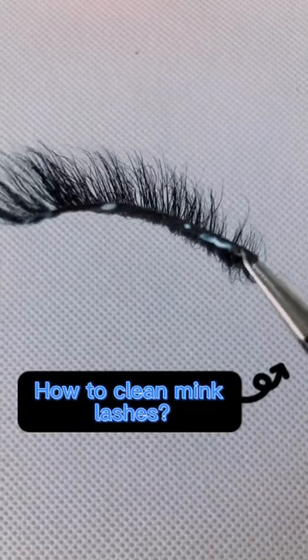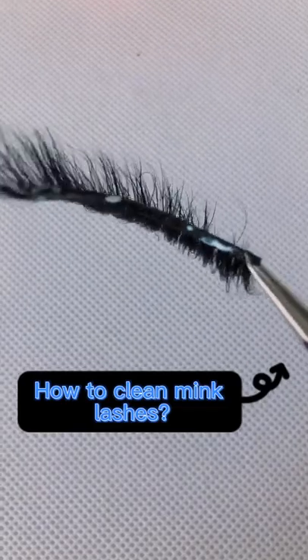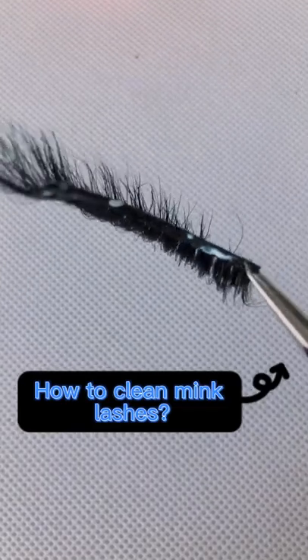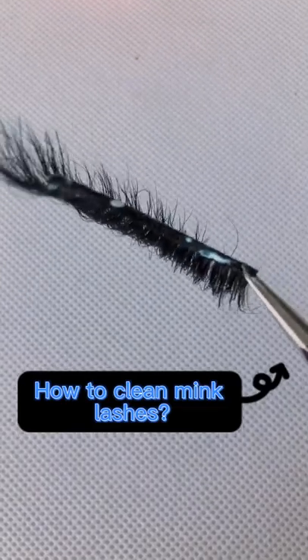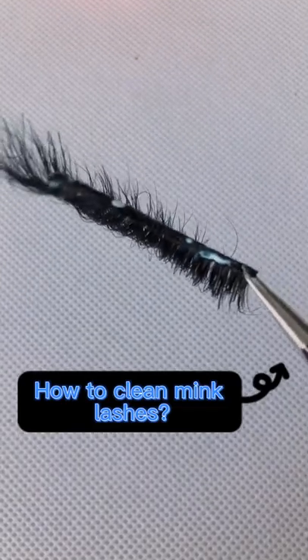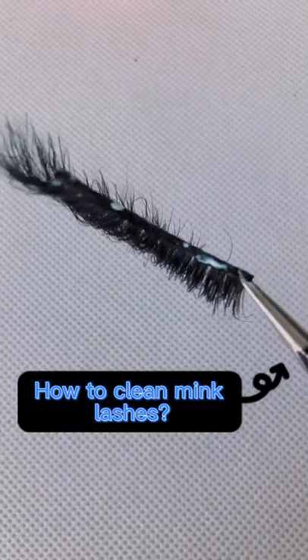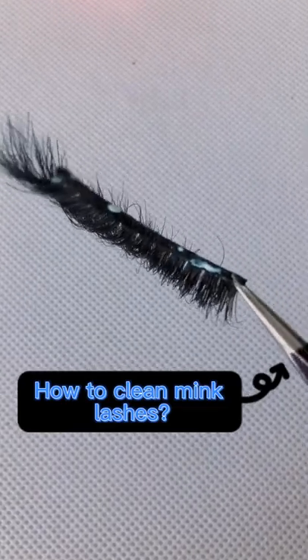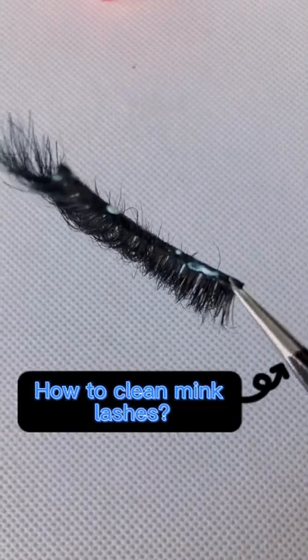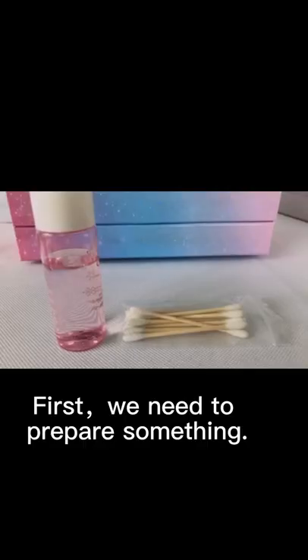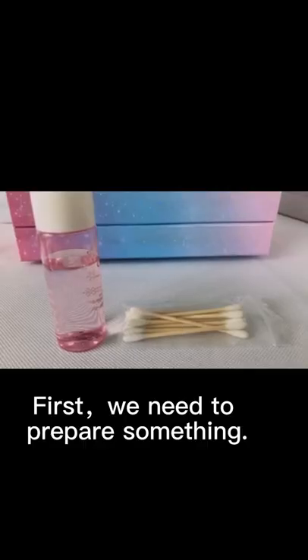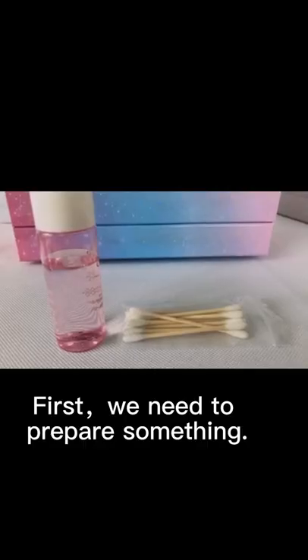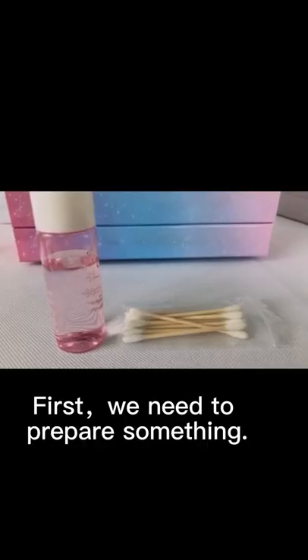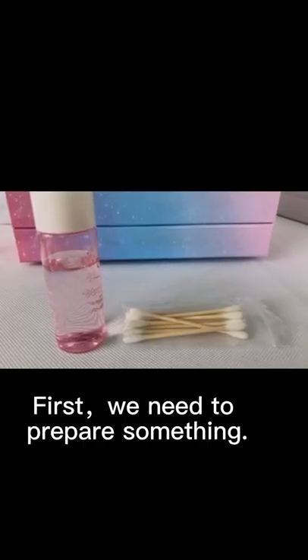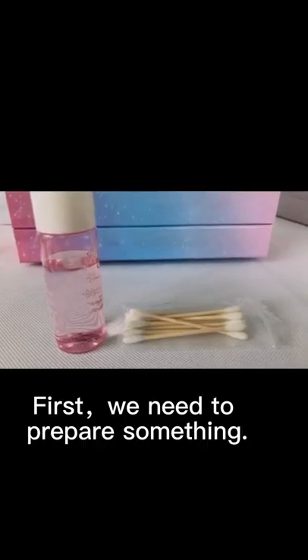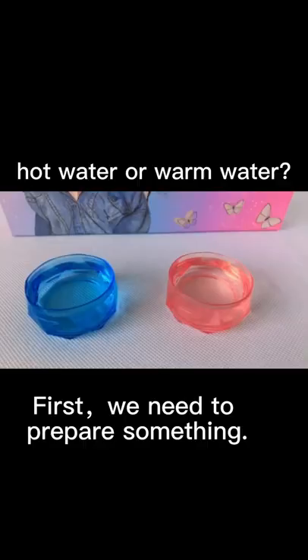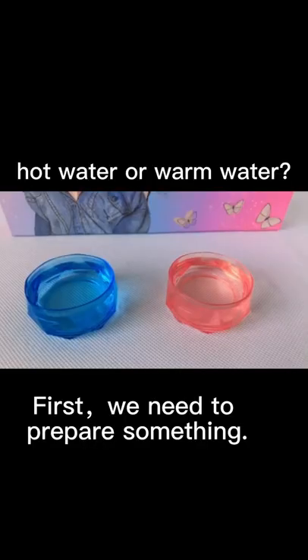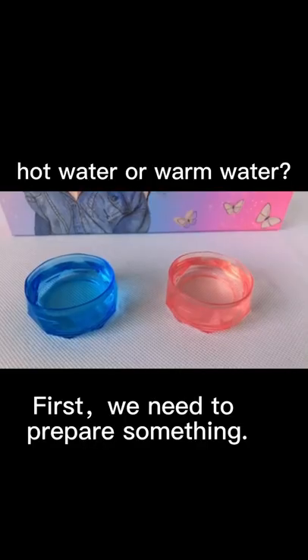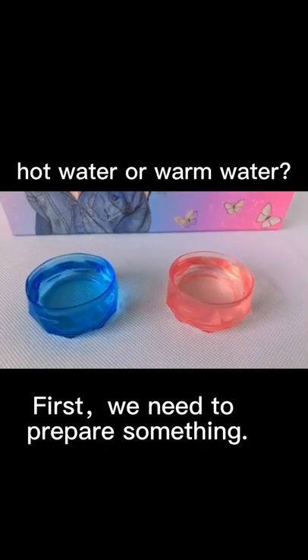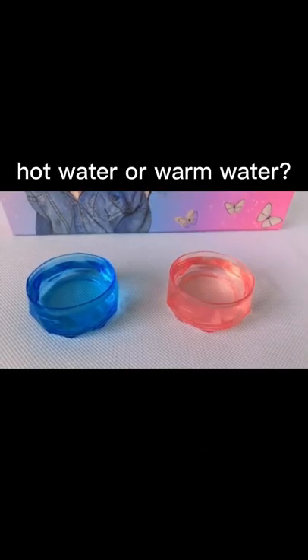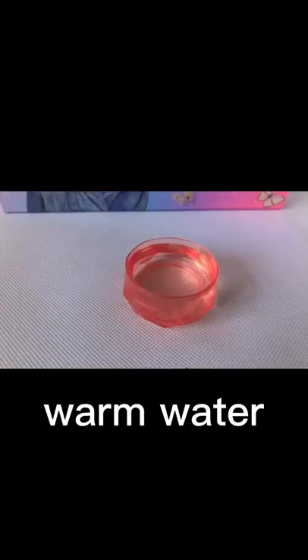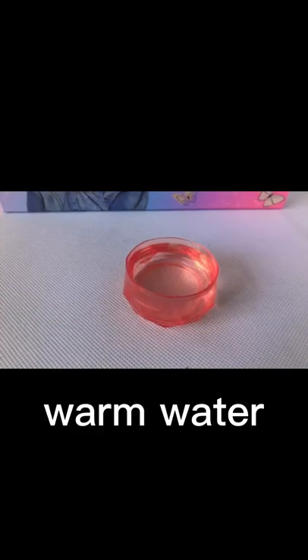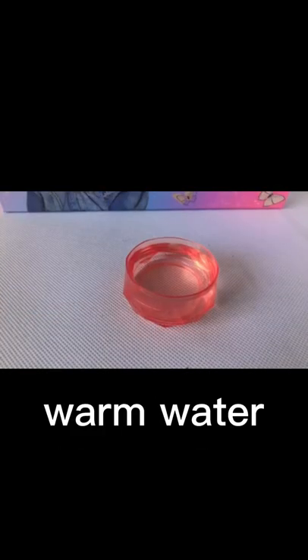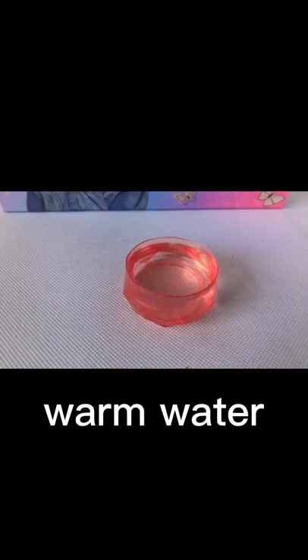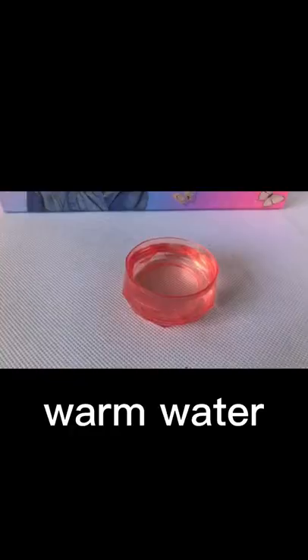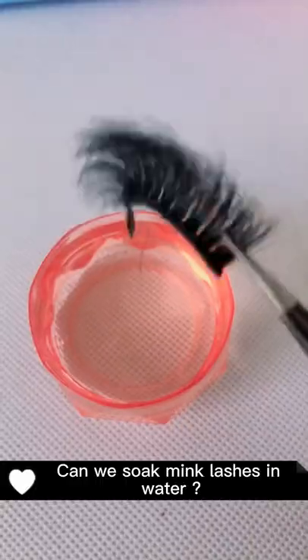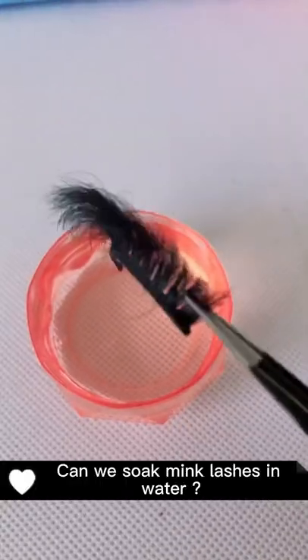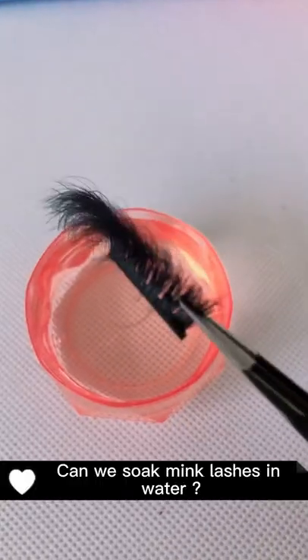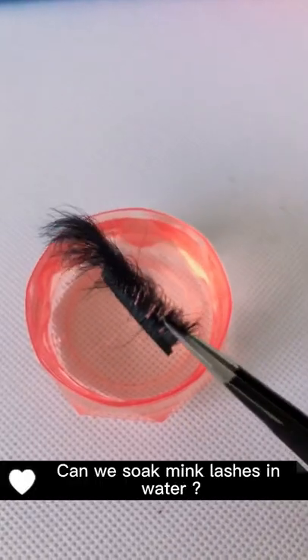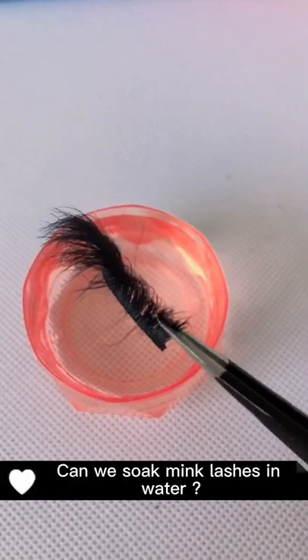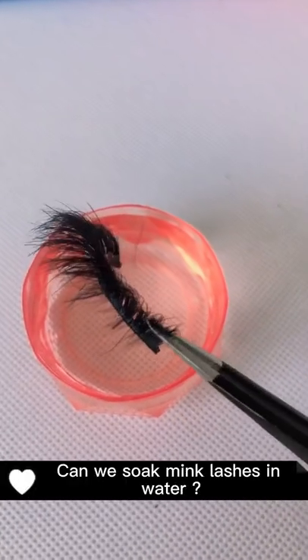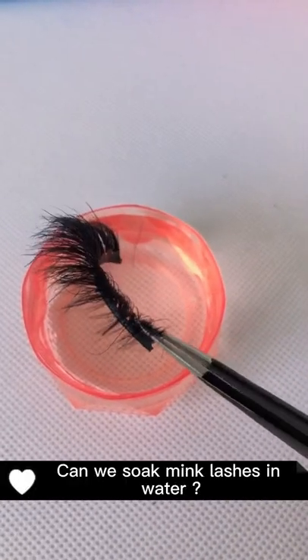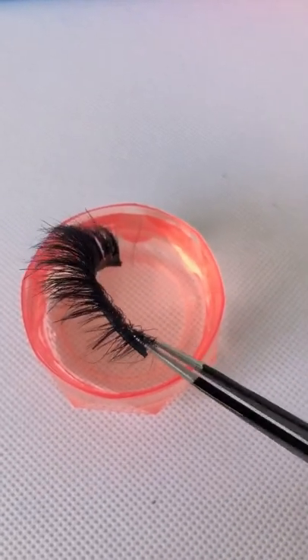How to clean mink lashes? First, we need to prepare something. Can we soak mink lashes in water?